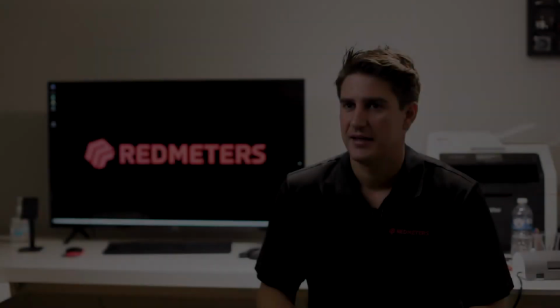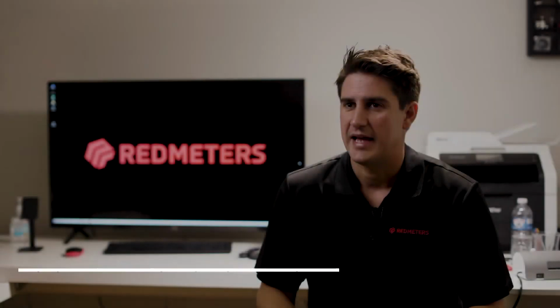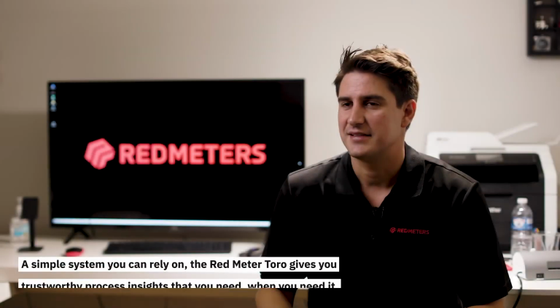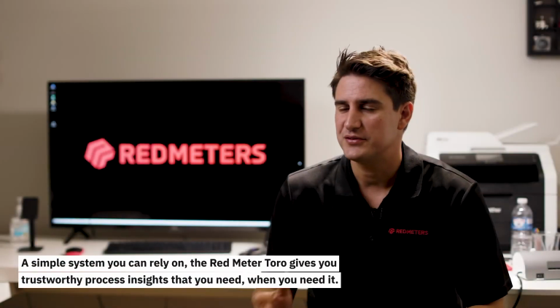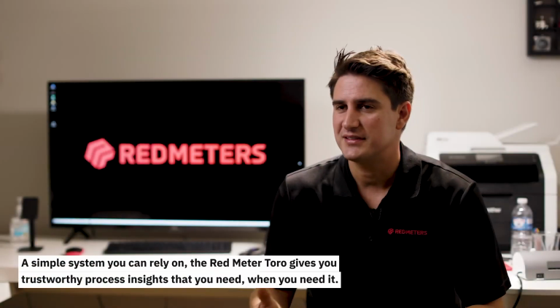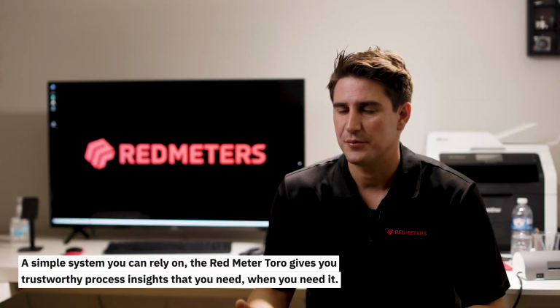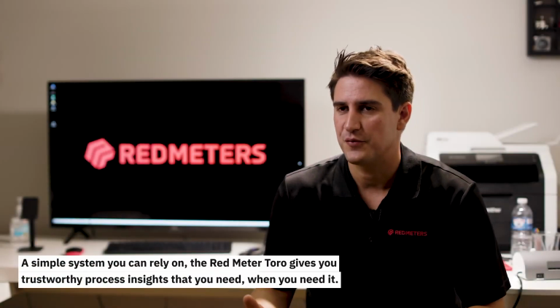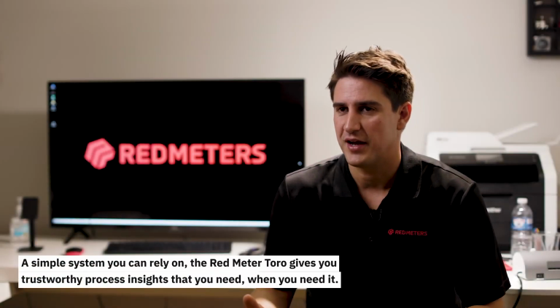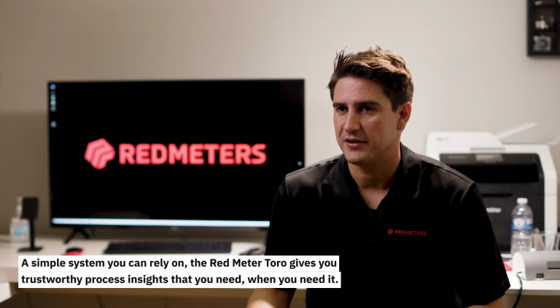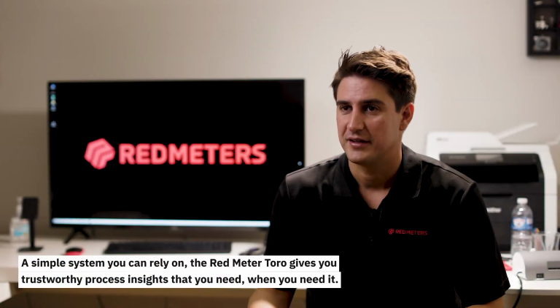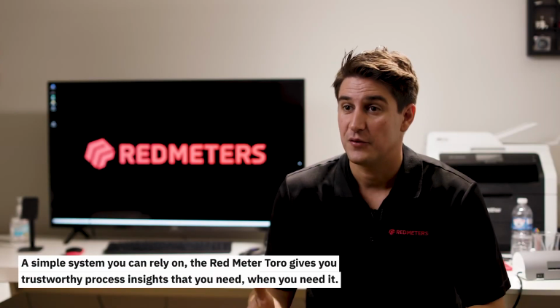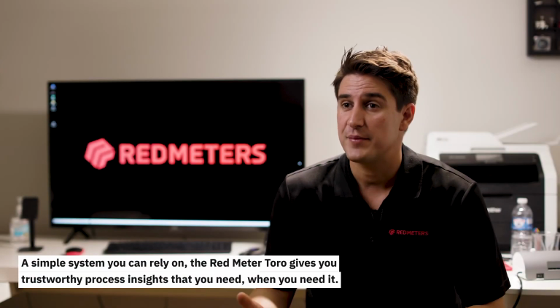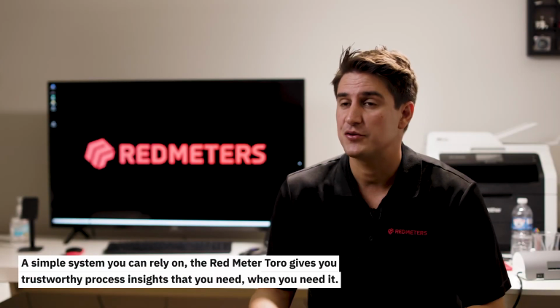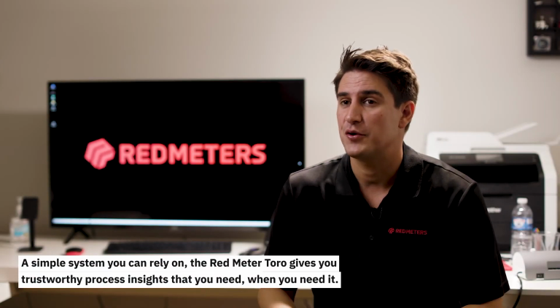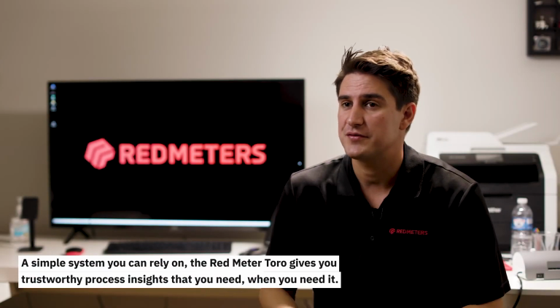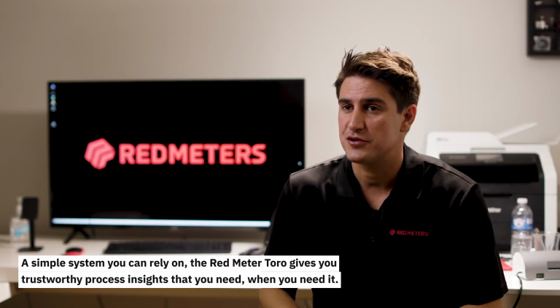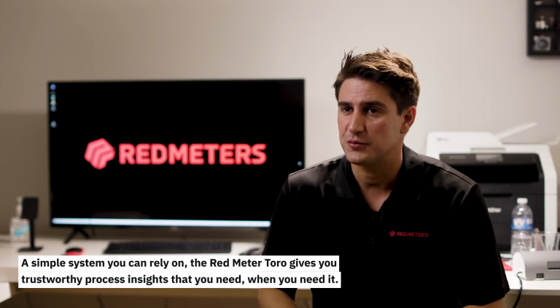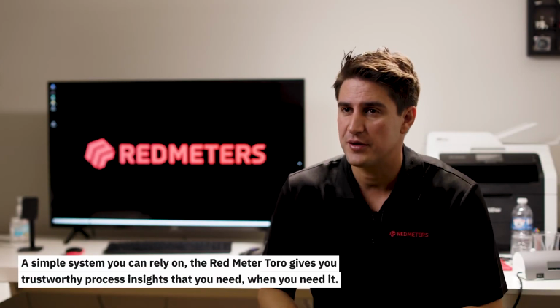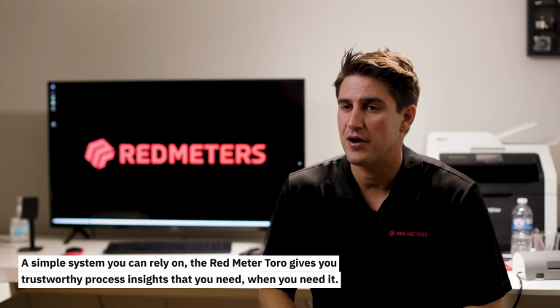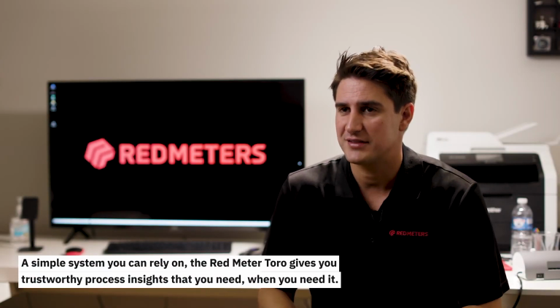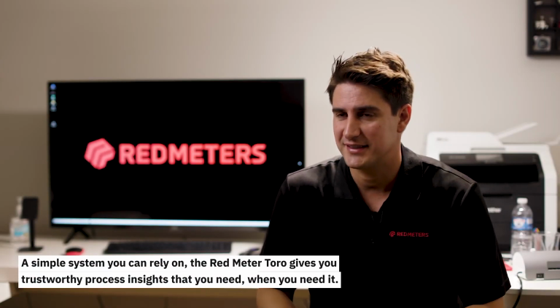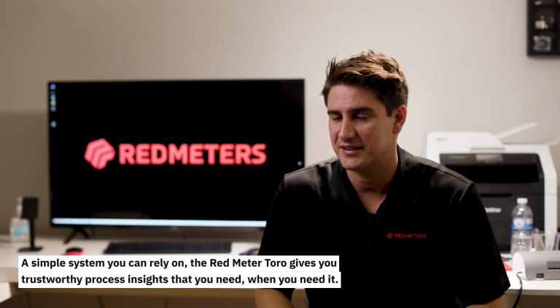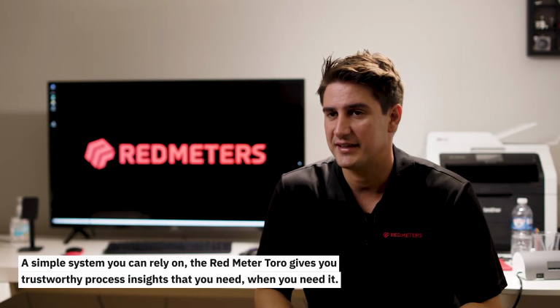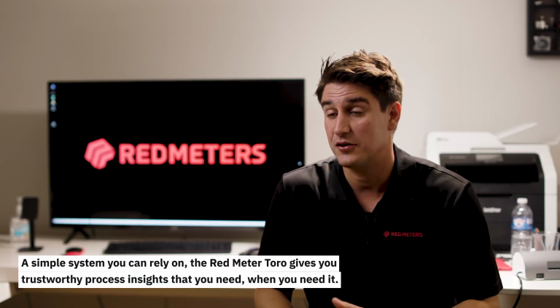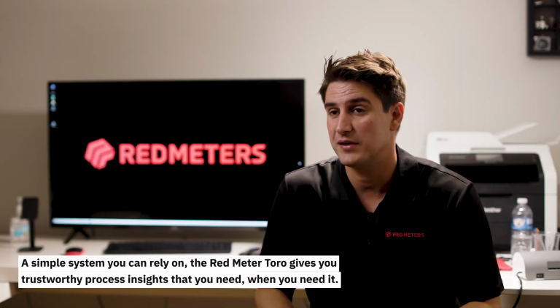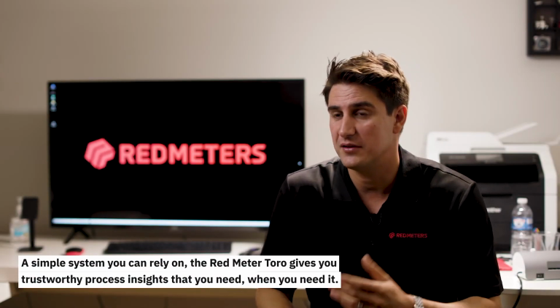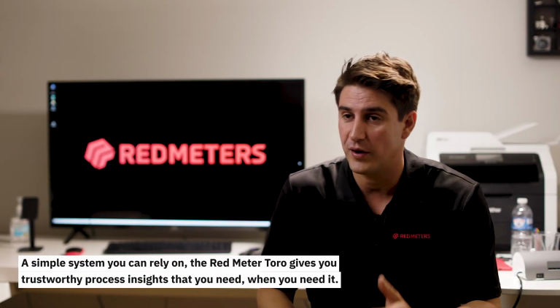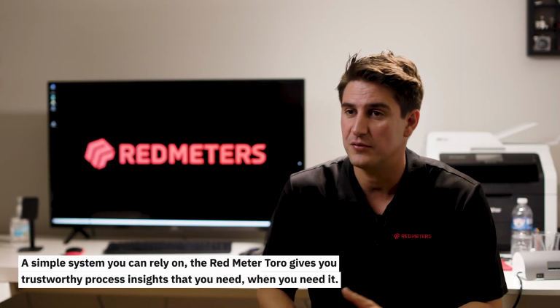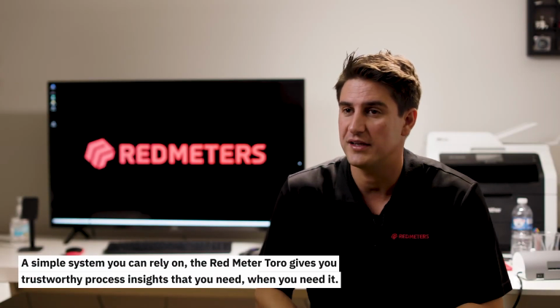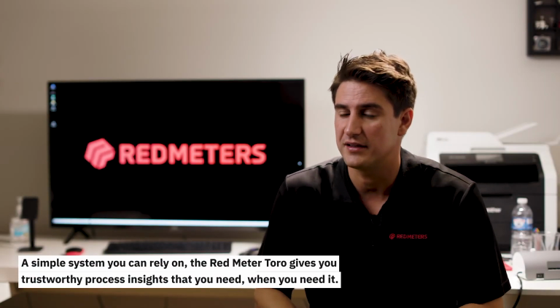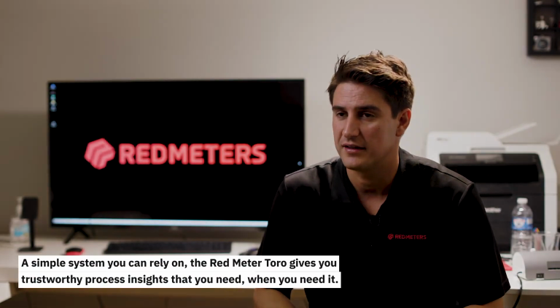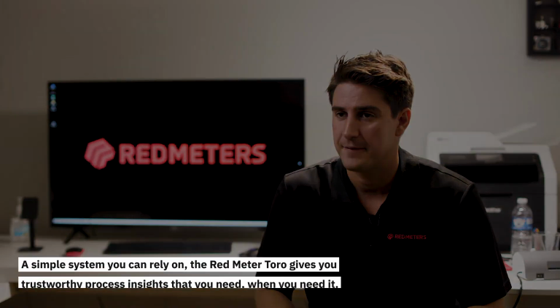A simple system you can rely on, the Redmeter Toro gives you the trustworthy process insight that you need when you need it.